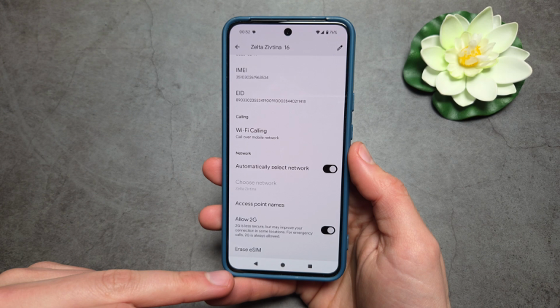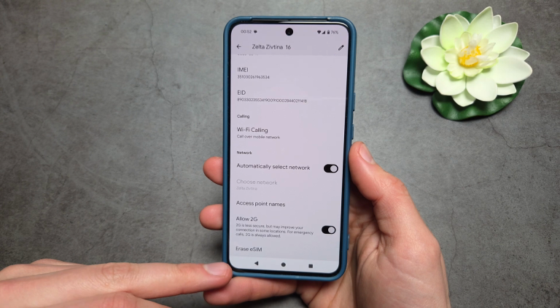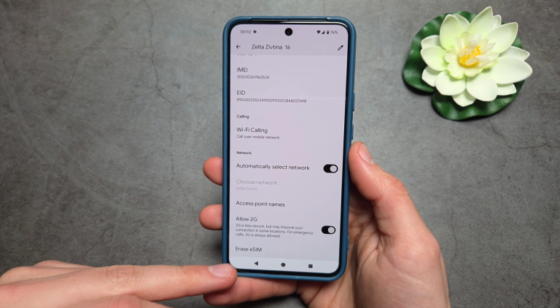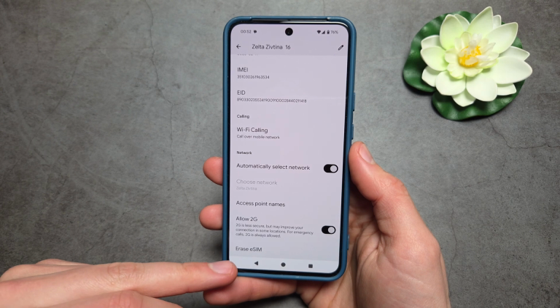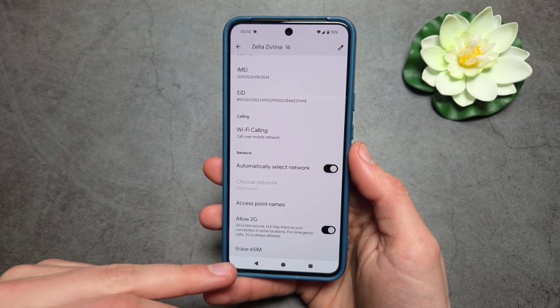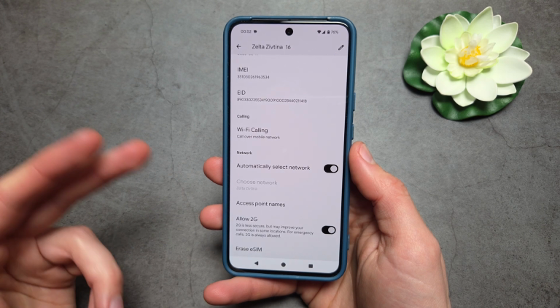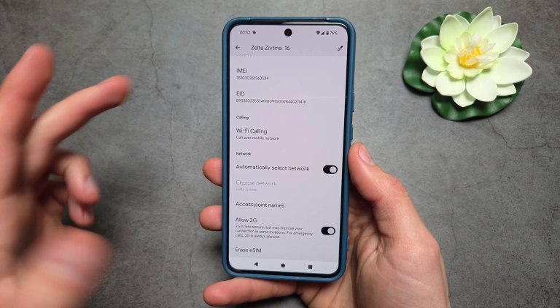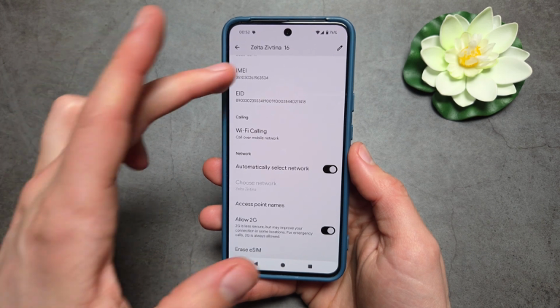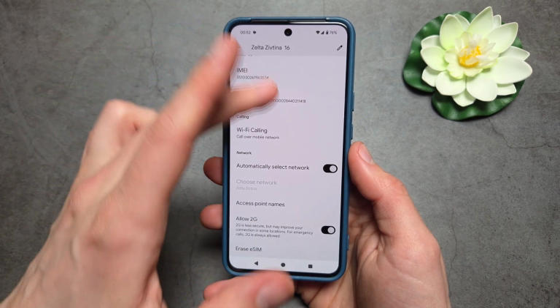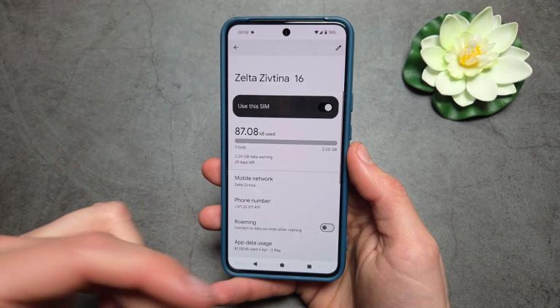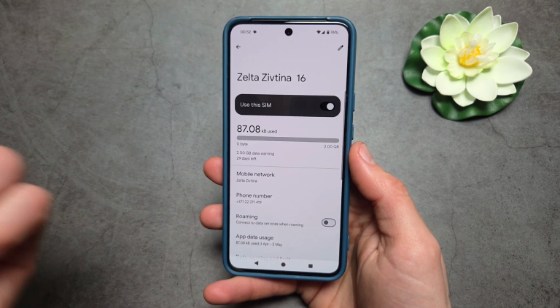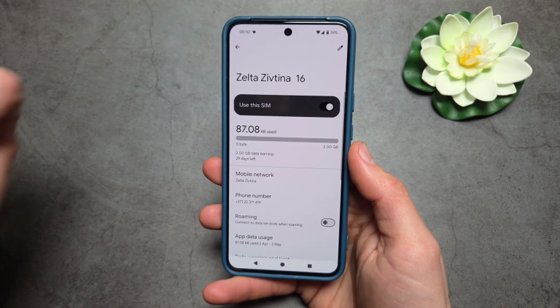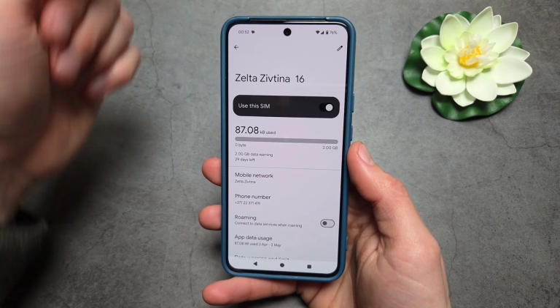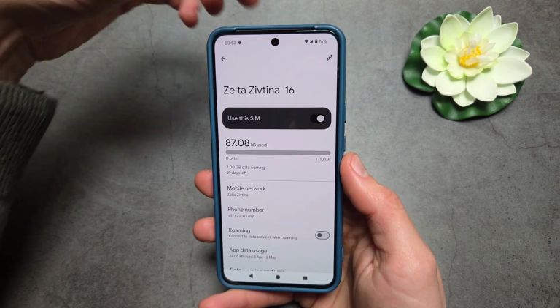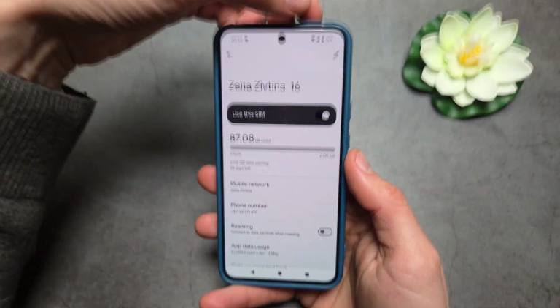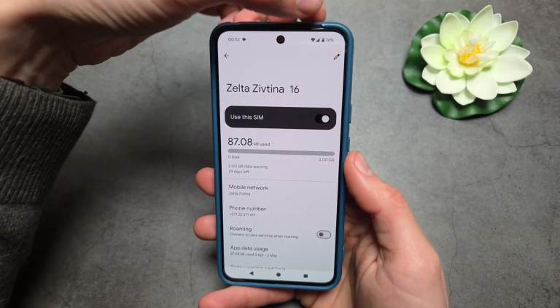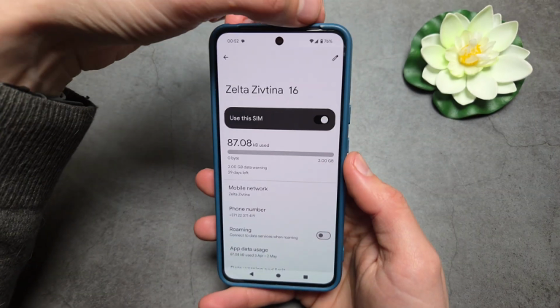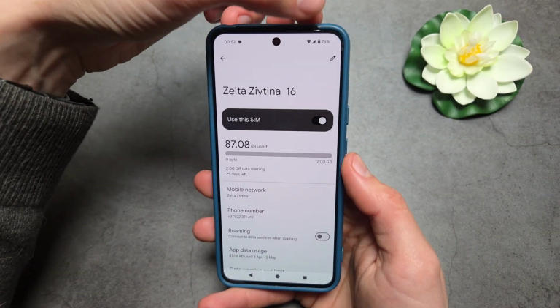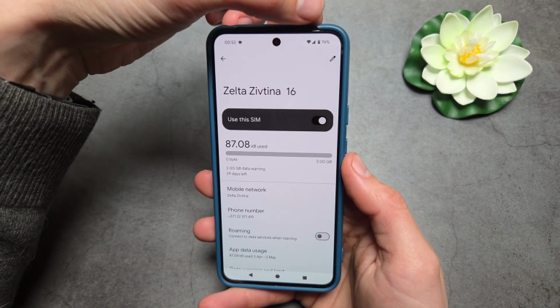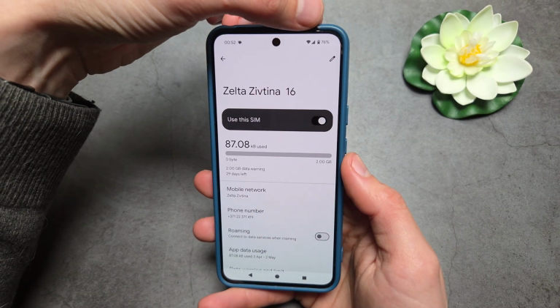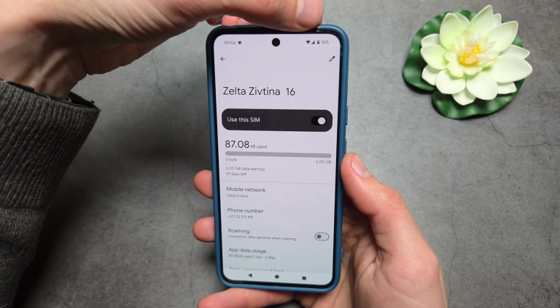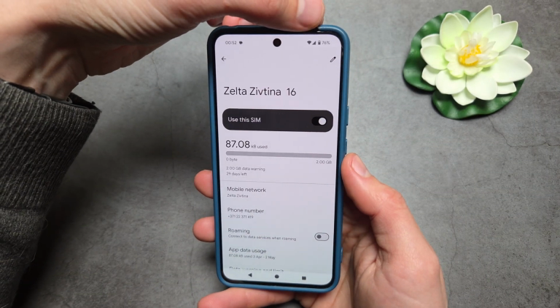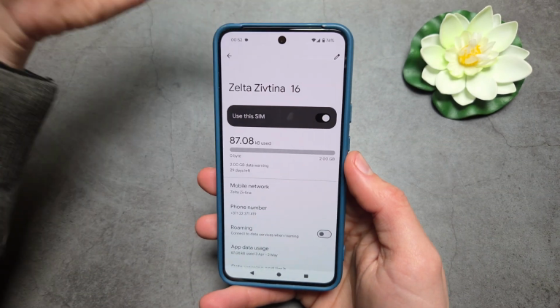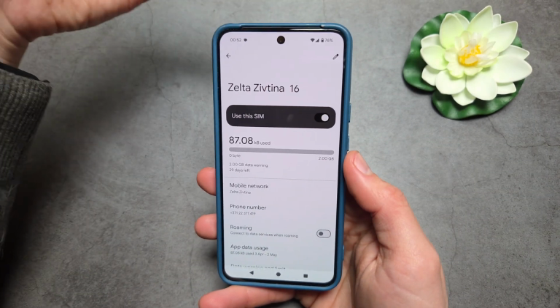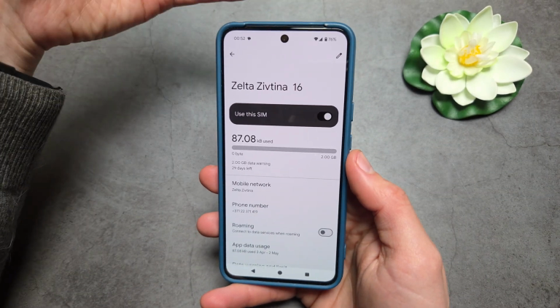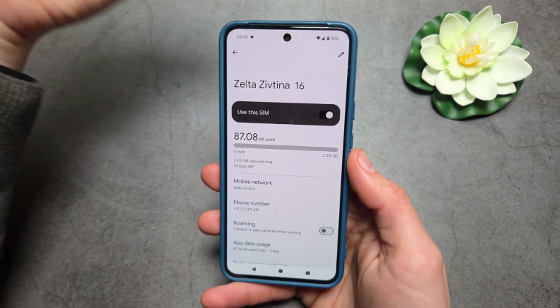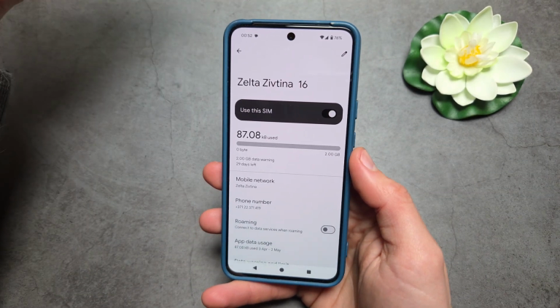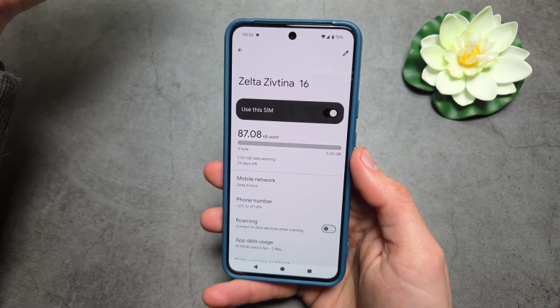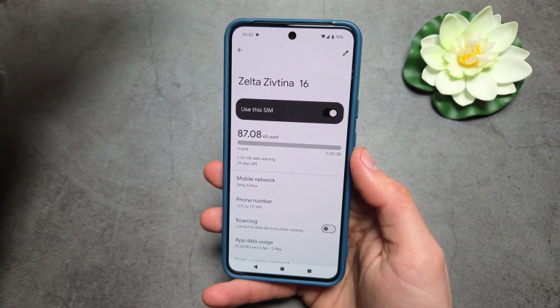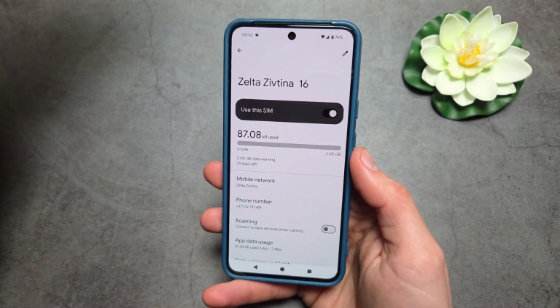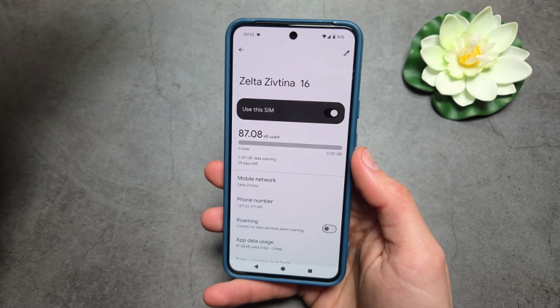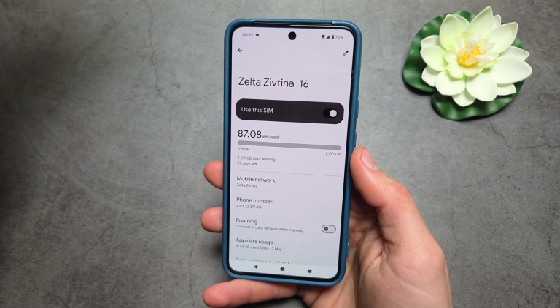You can also go here to erase the eSIM. As you can see, I now have full network access and everything is working.